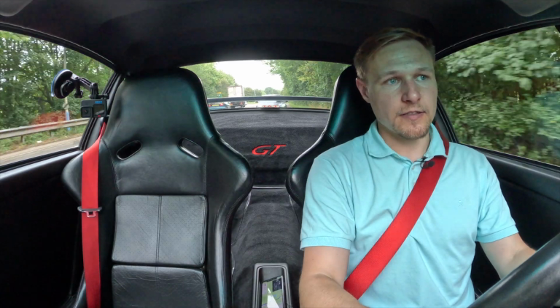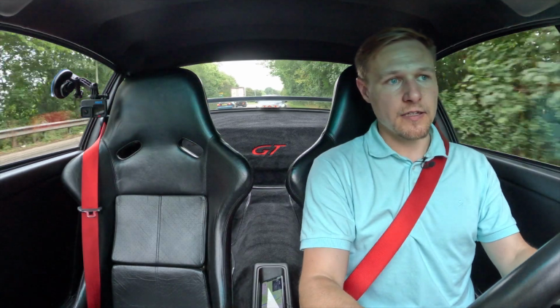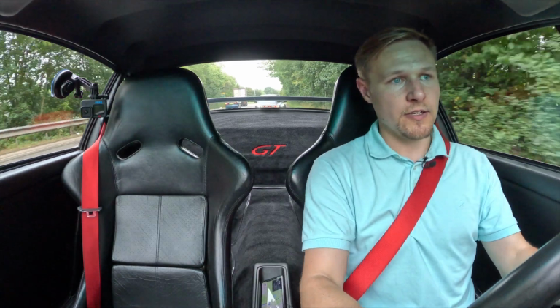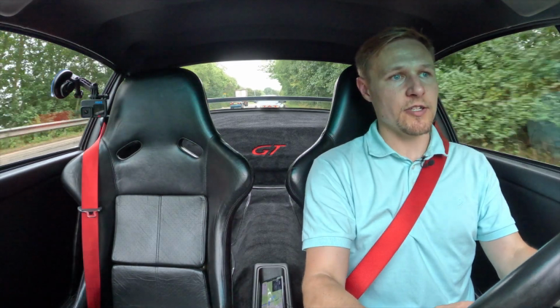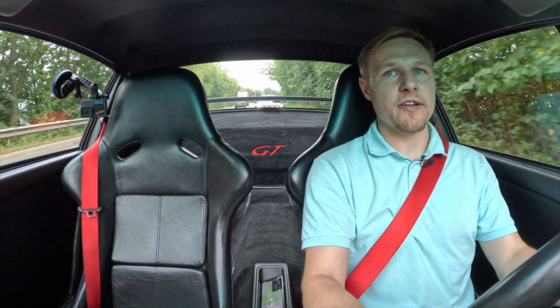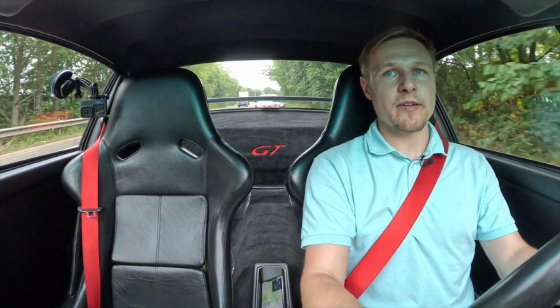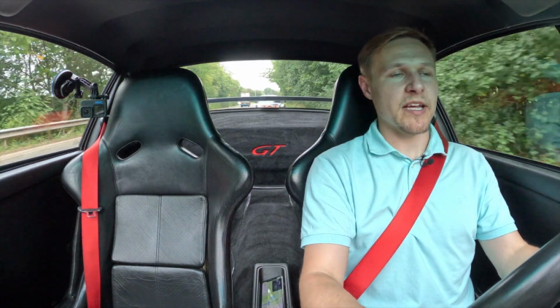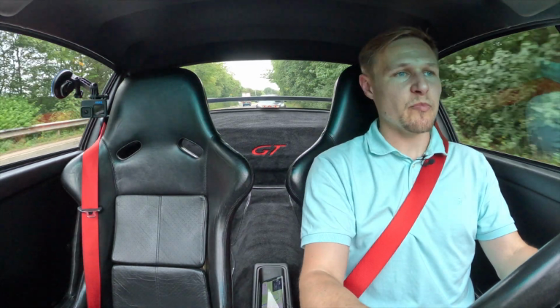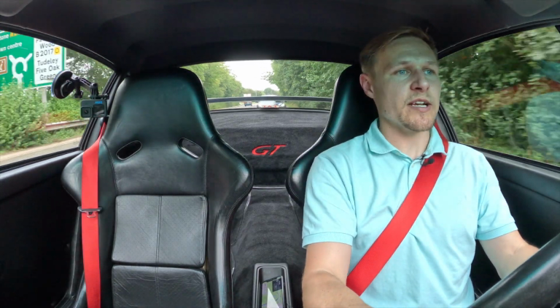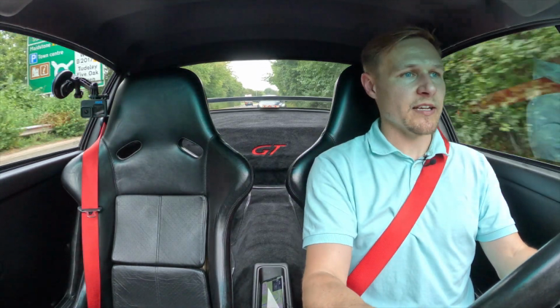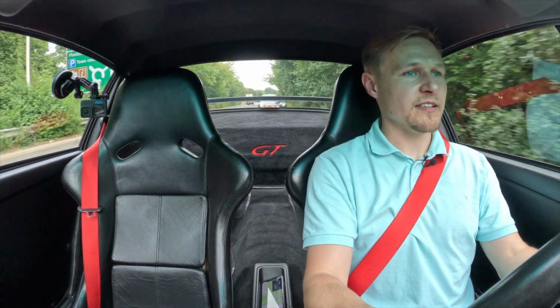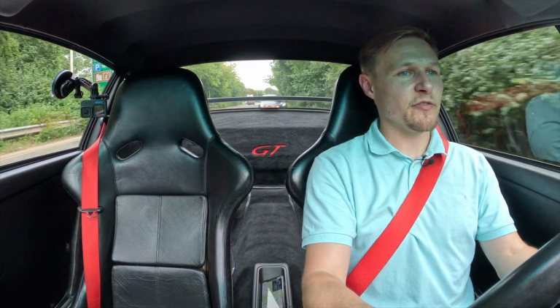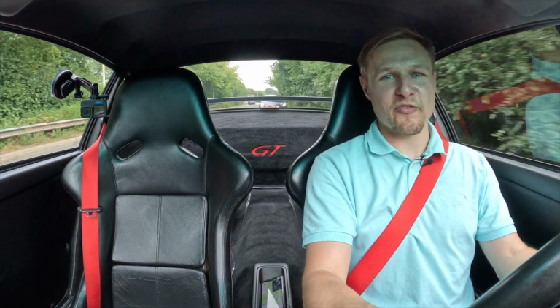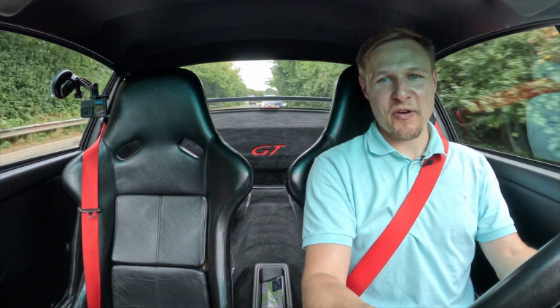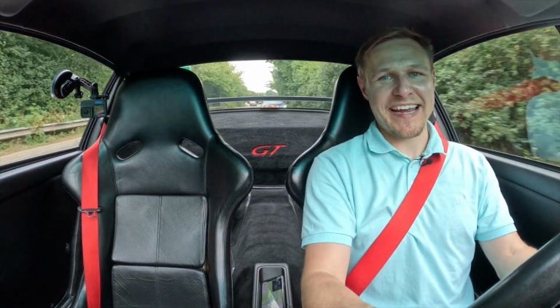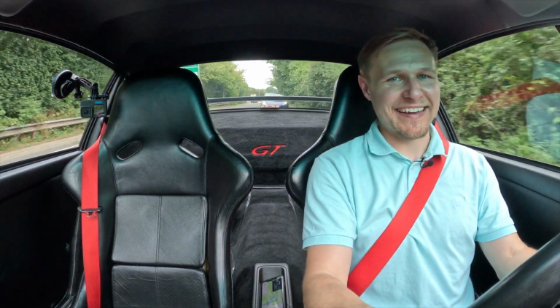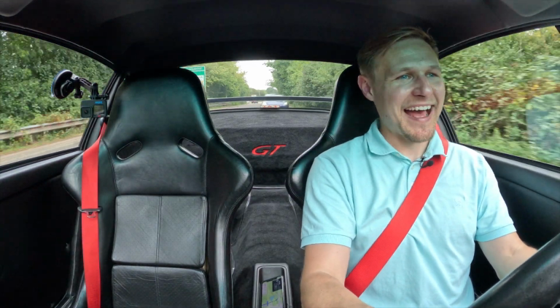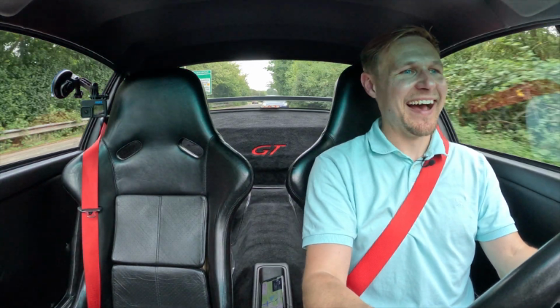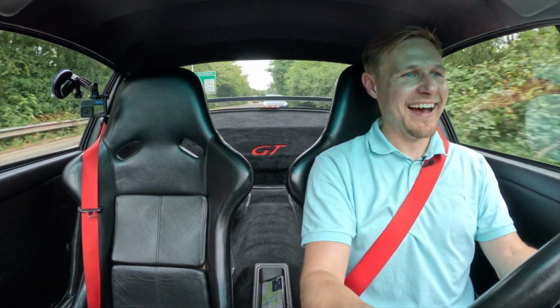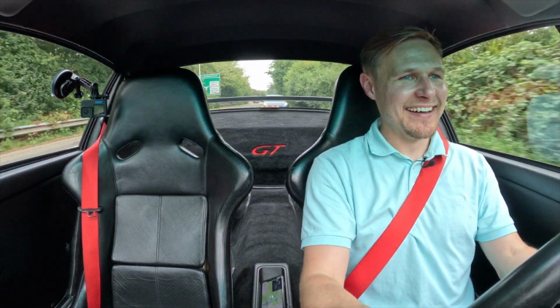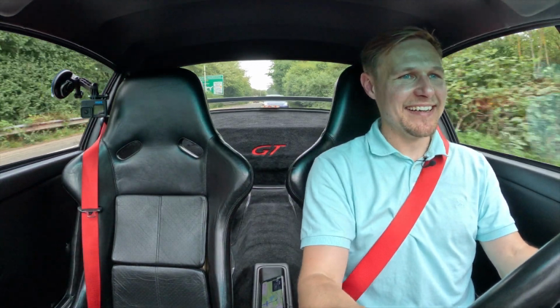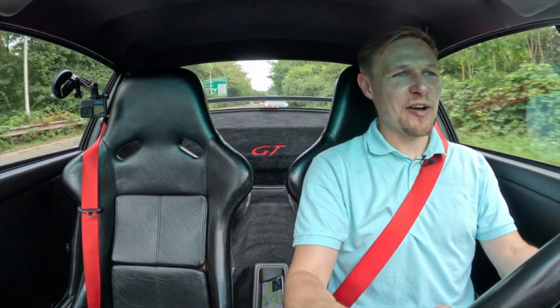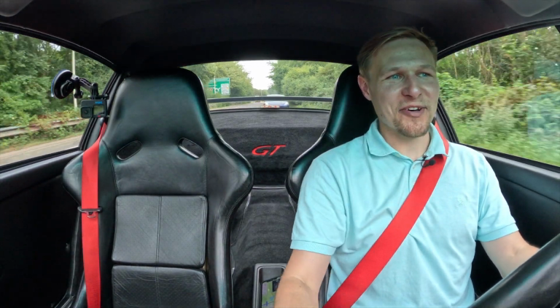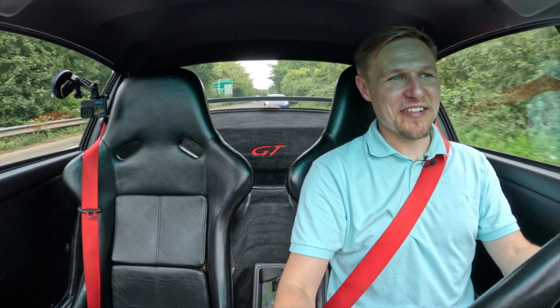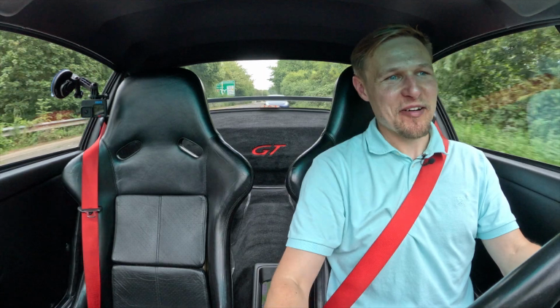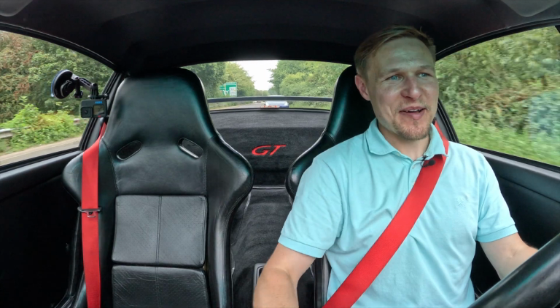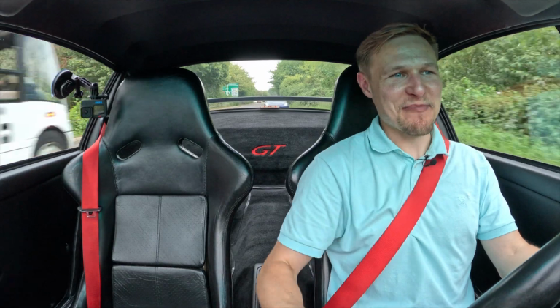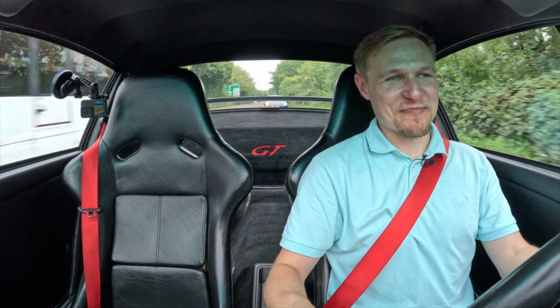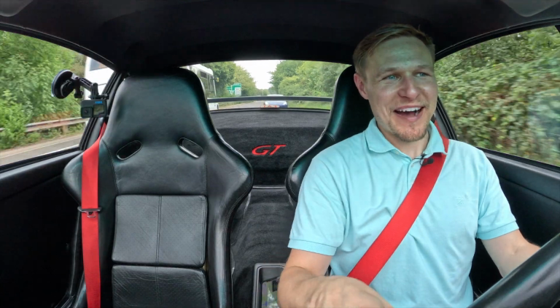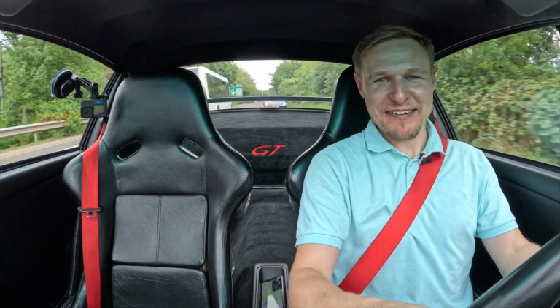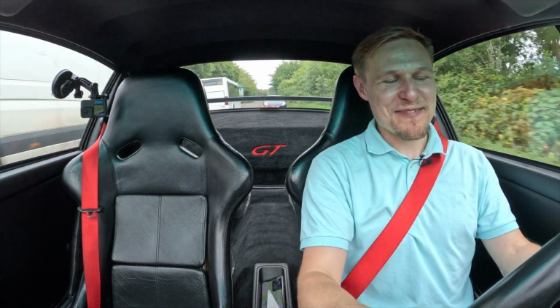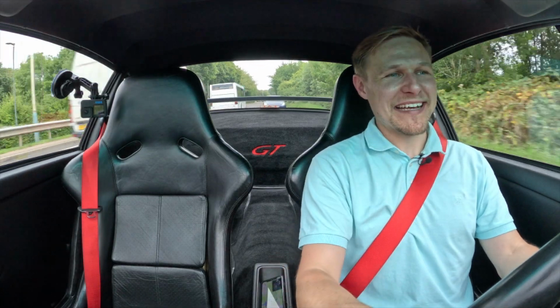You're joking me. I've gone wrong again. I'm not doing it on purpose, Mark, I promise.